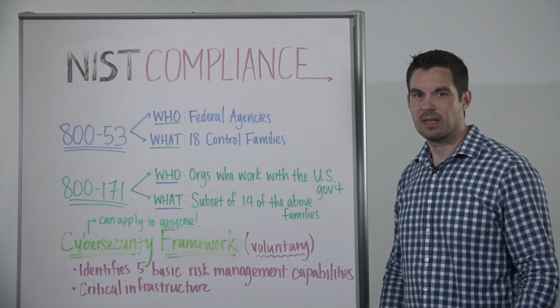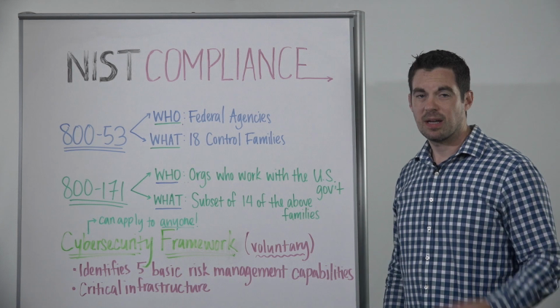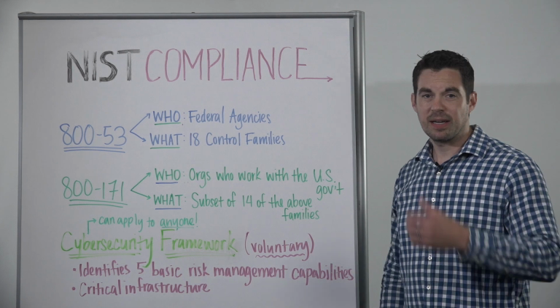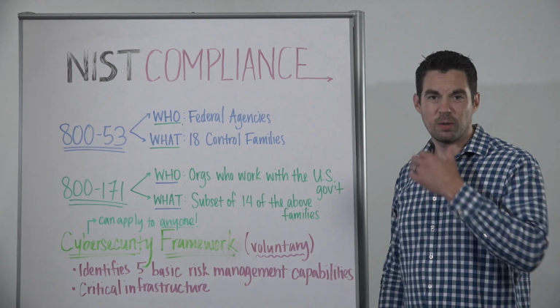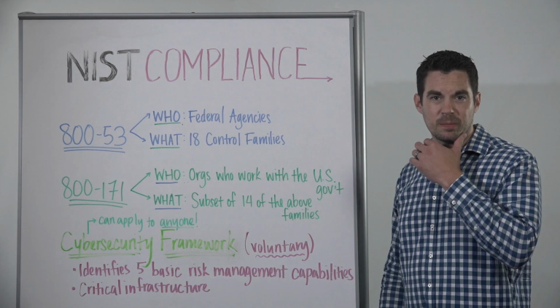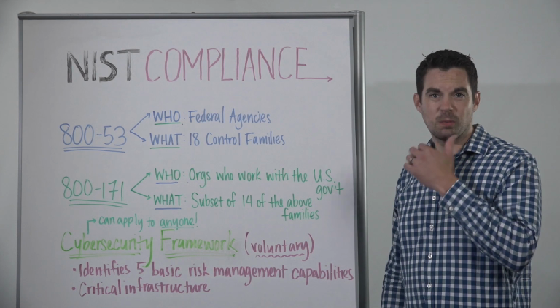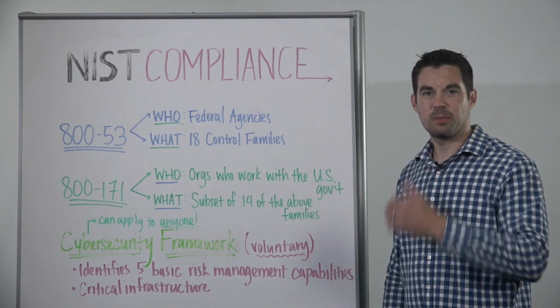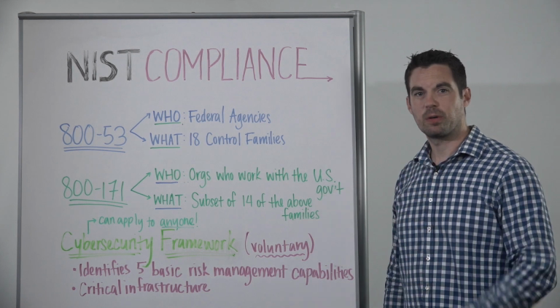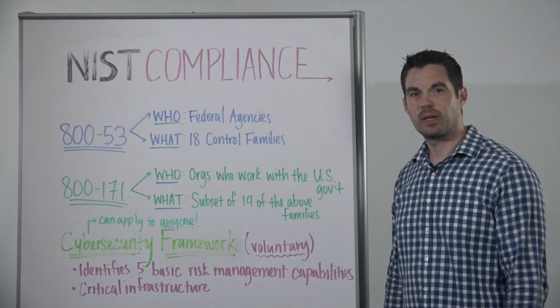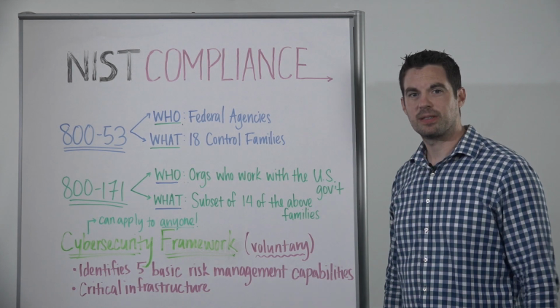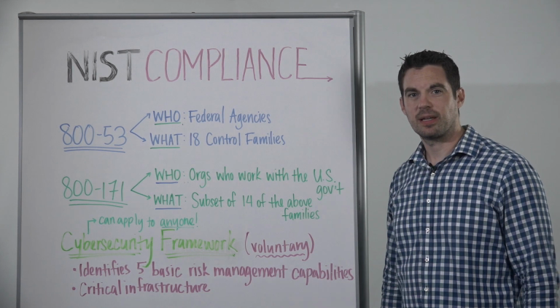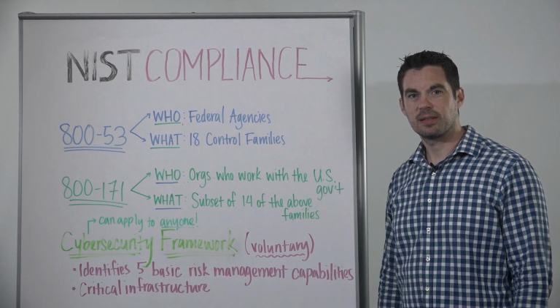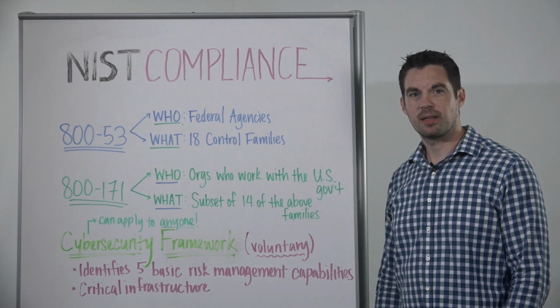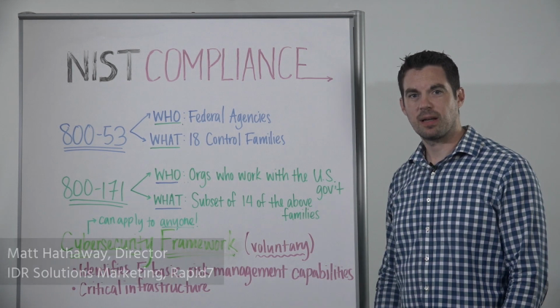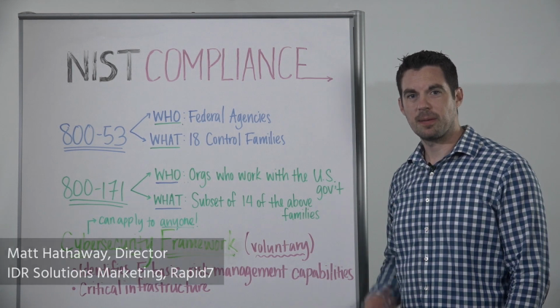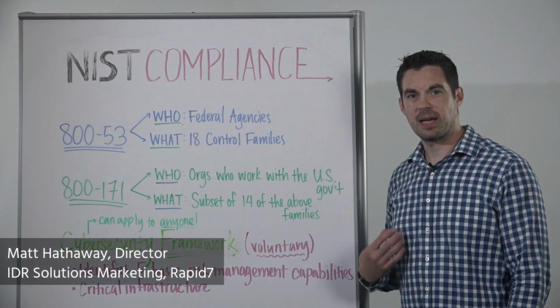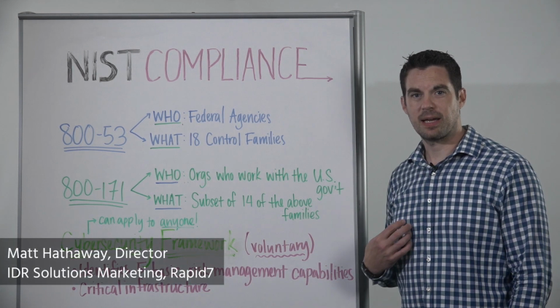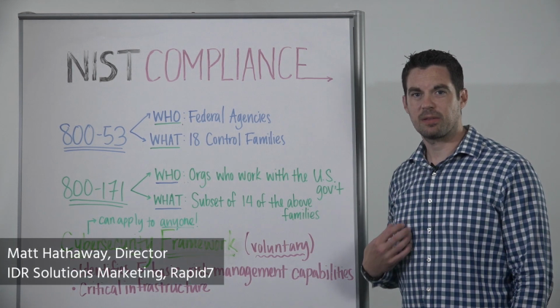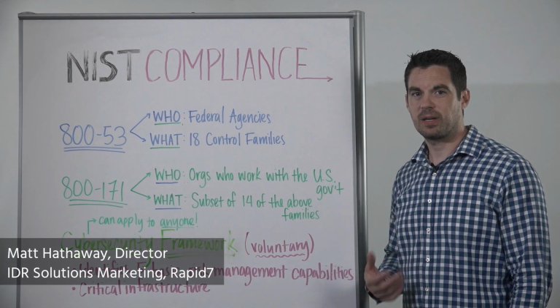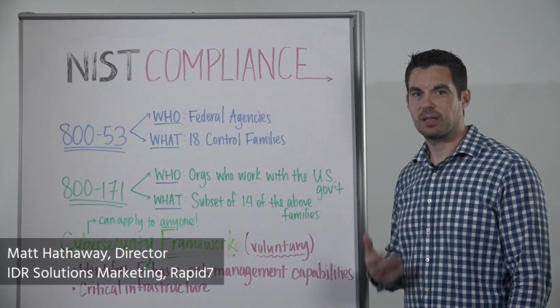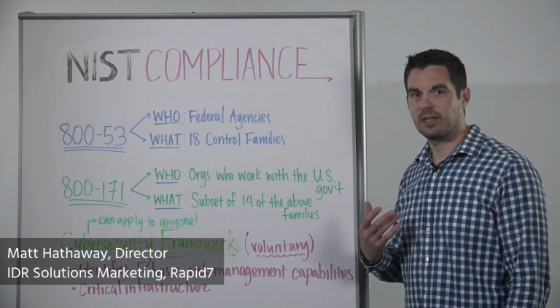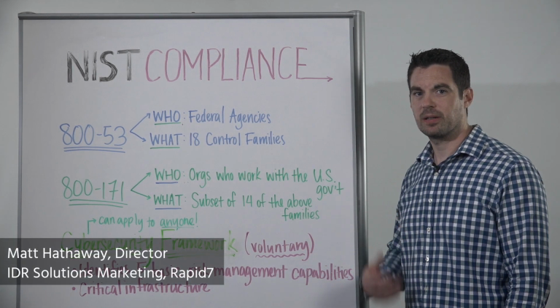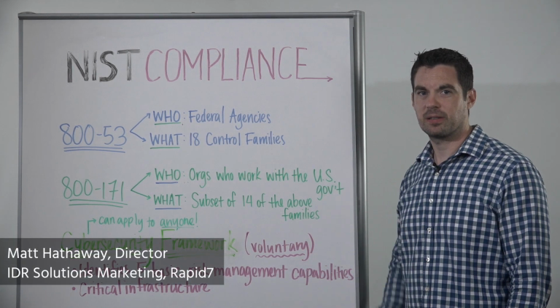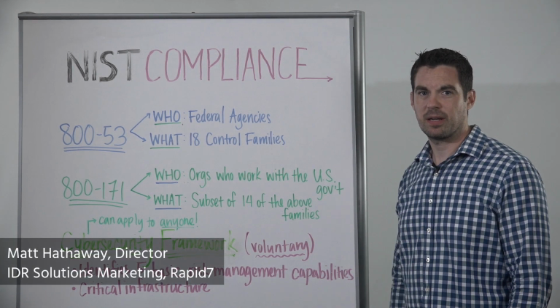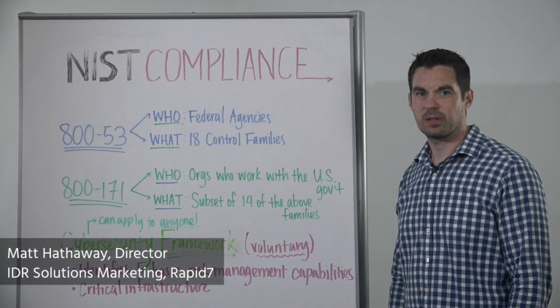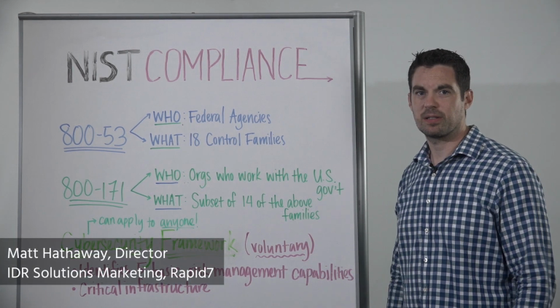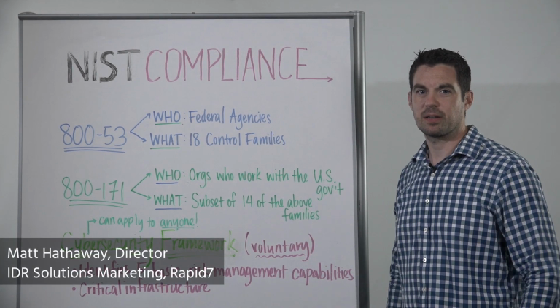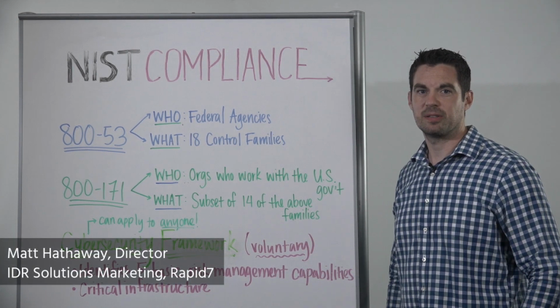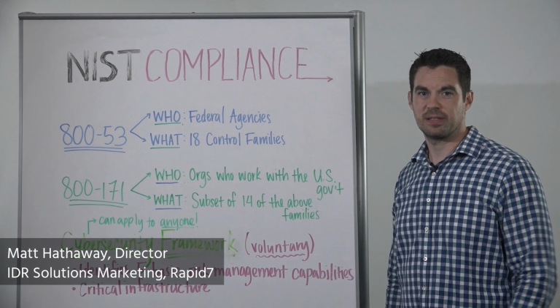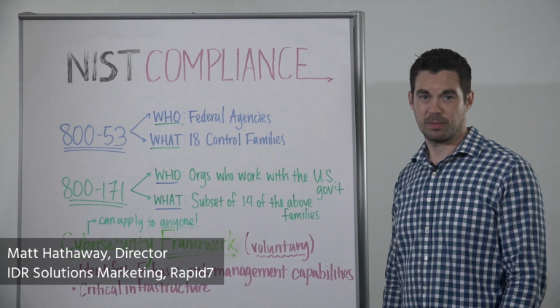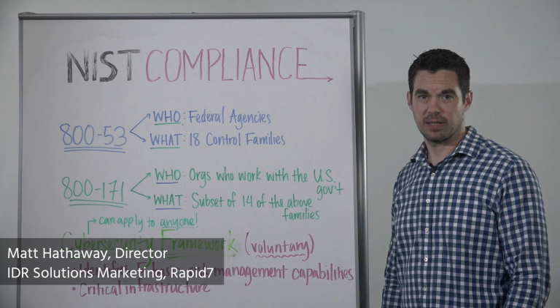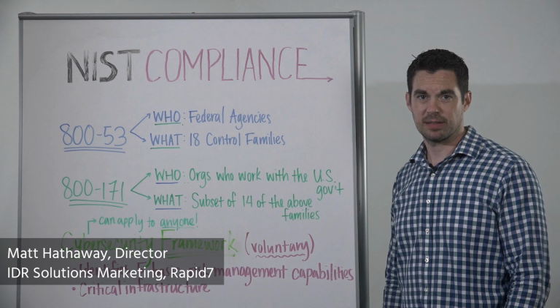Hi and welcome to Whiteboard Wednesday. I'm Matt Hathaway and here today we're going to talk about NIST compliance.